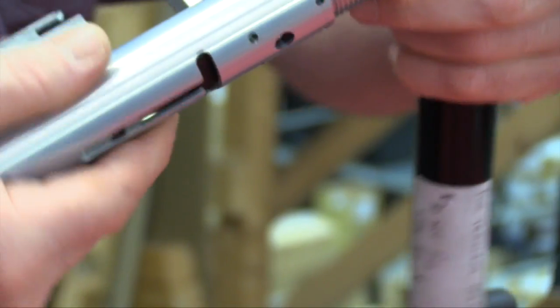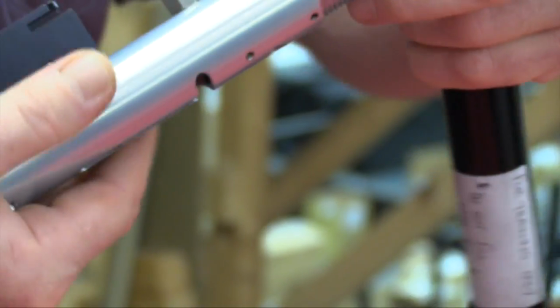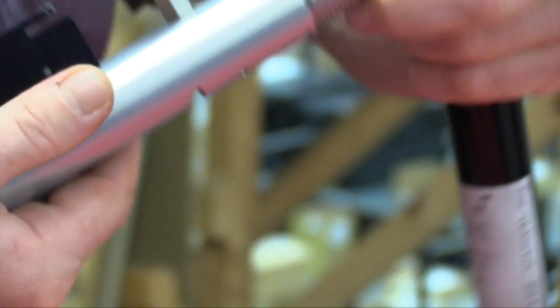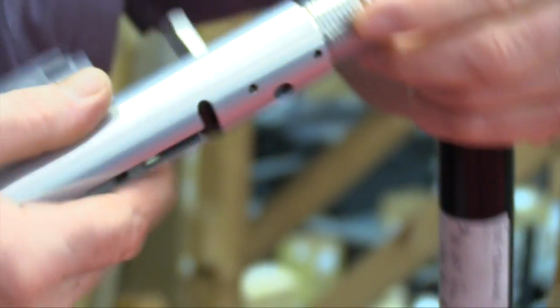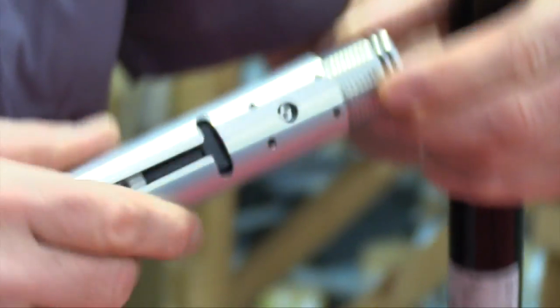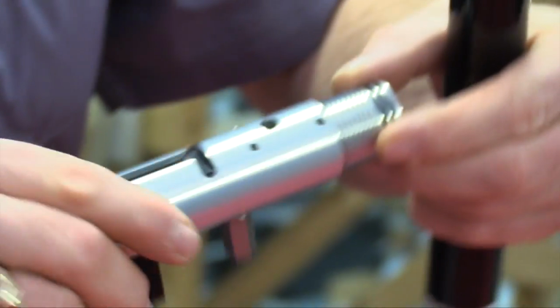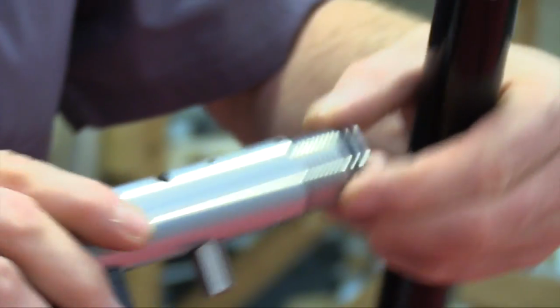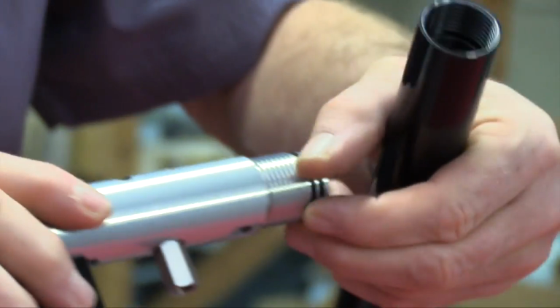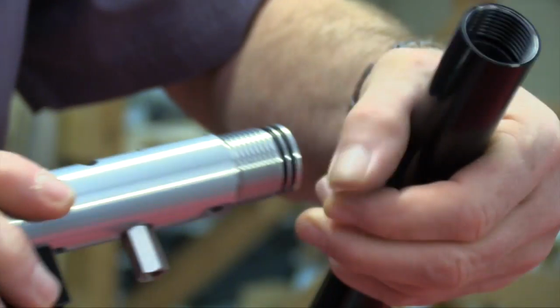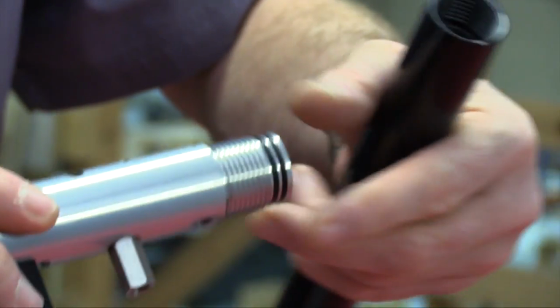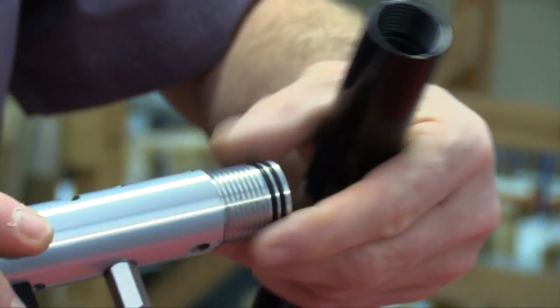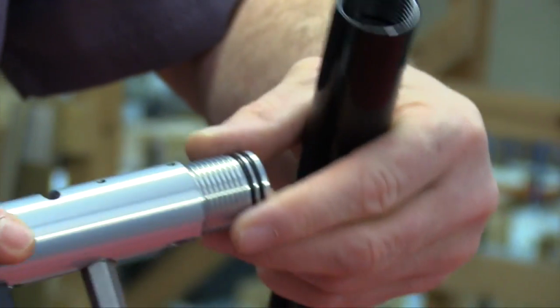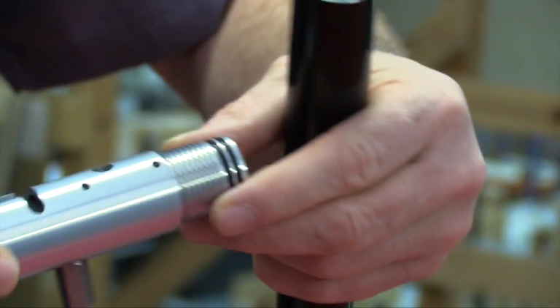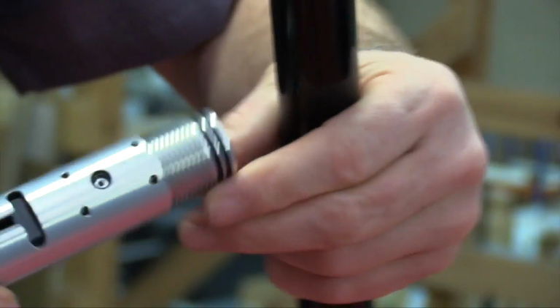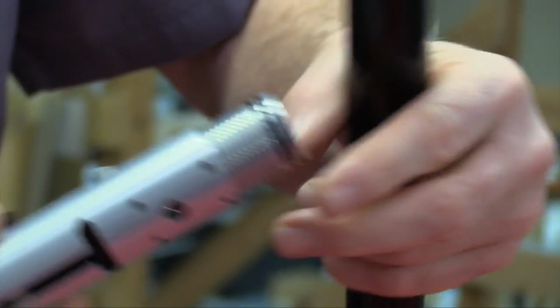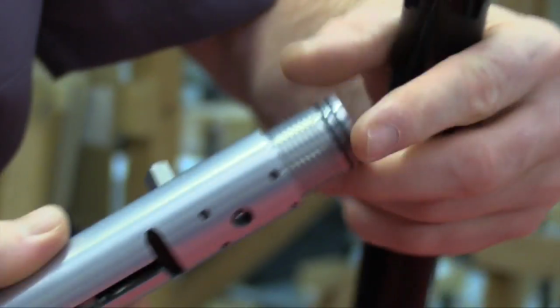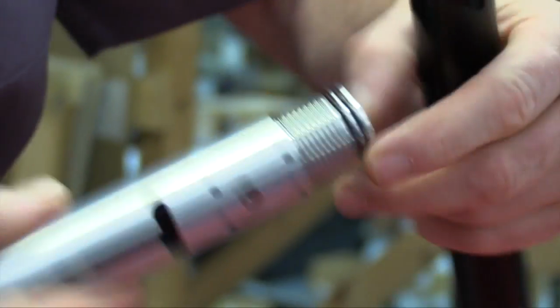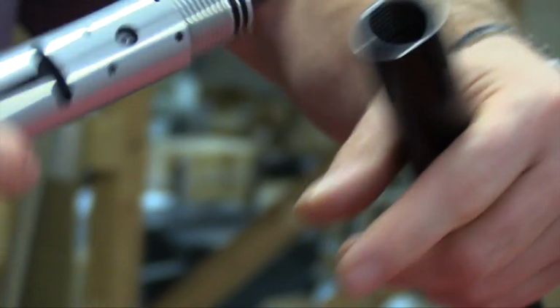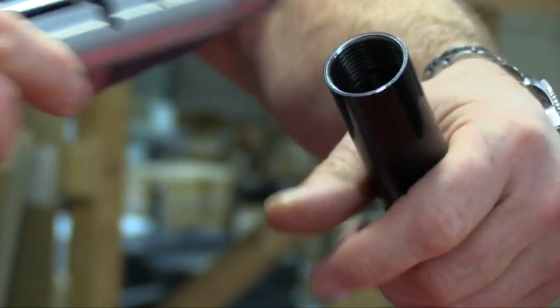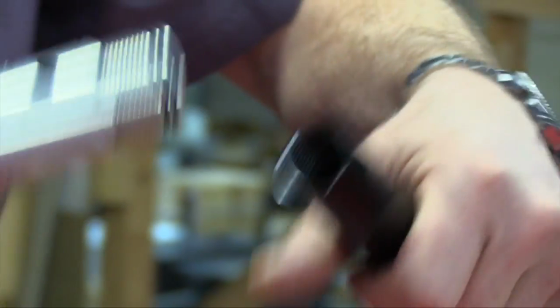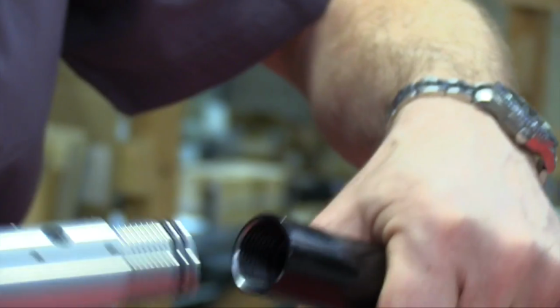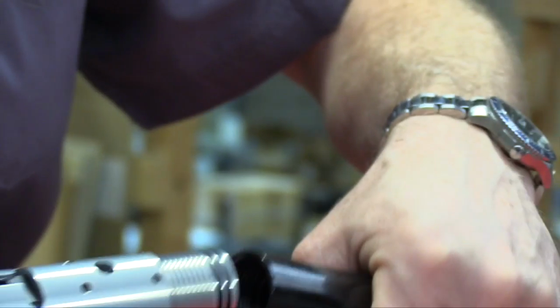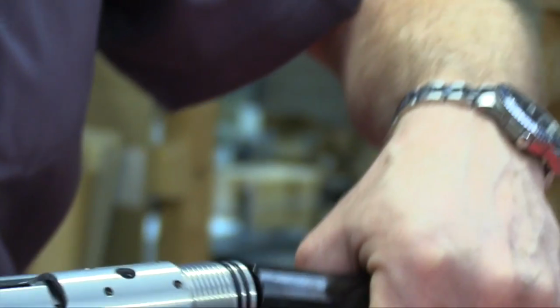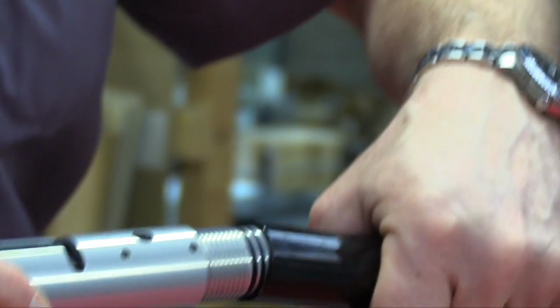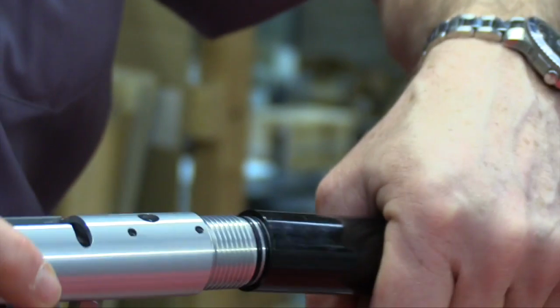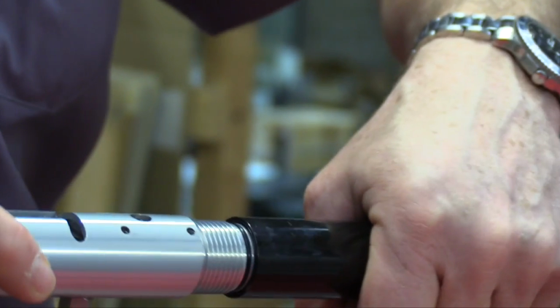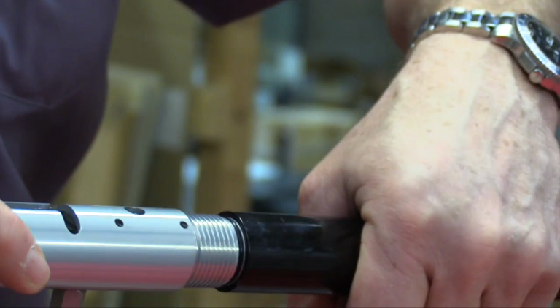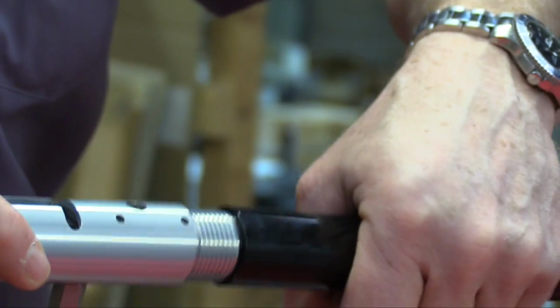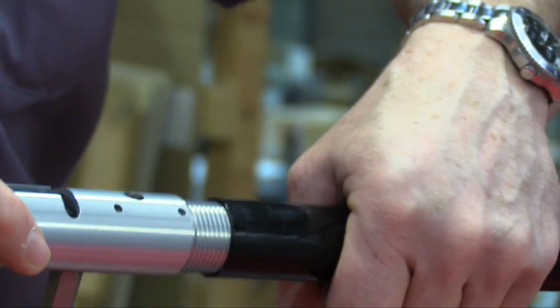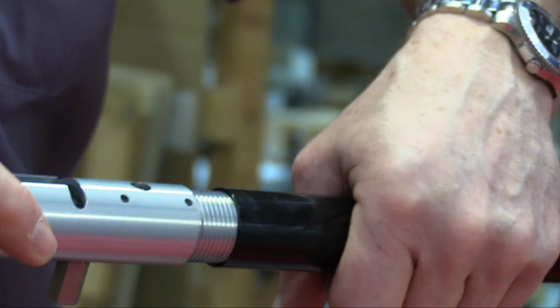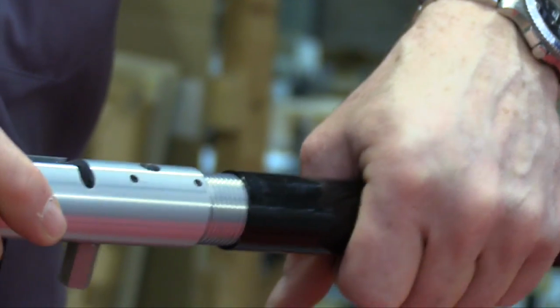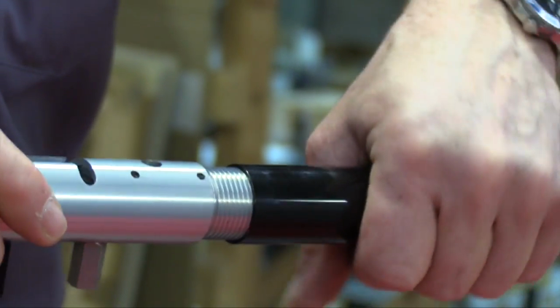Apply a small amount of silicone grease to the thread before reattaching to the tube.